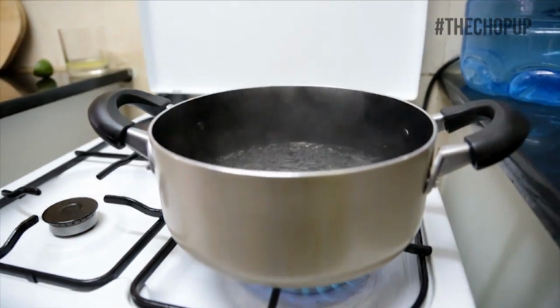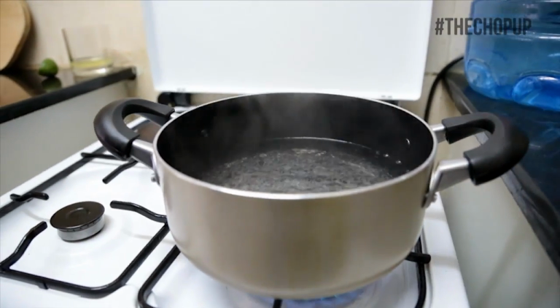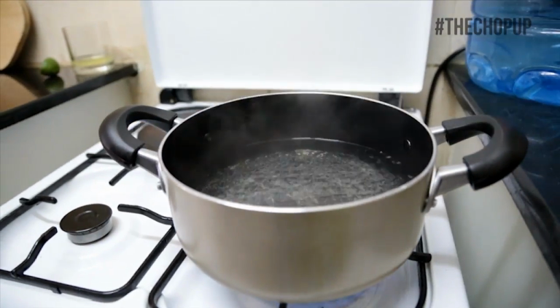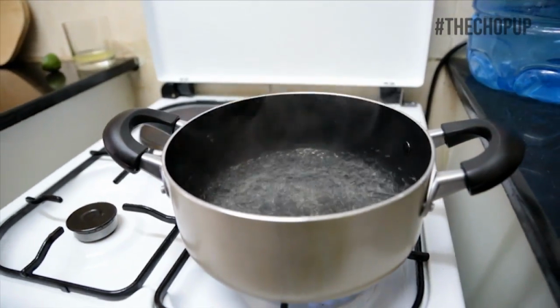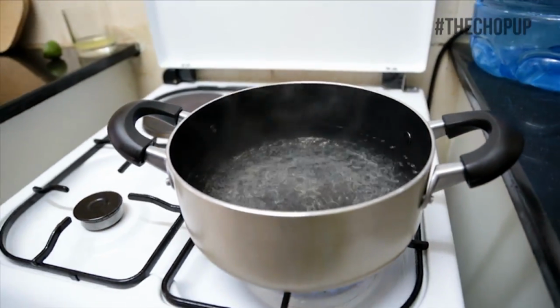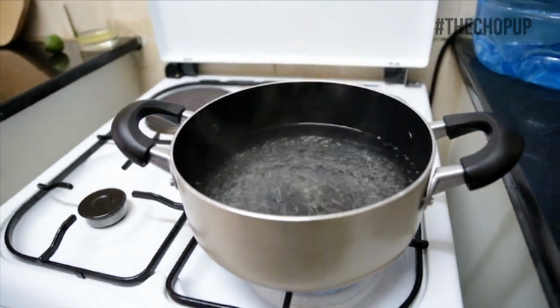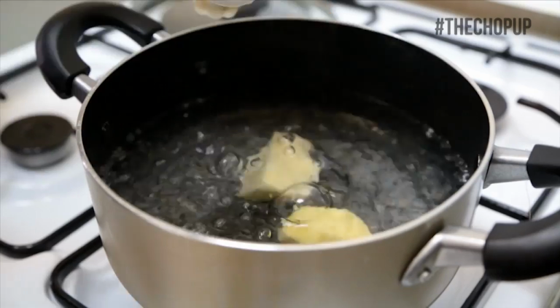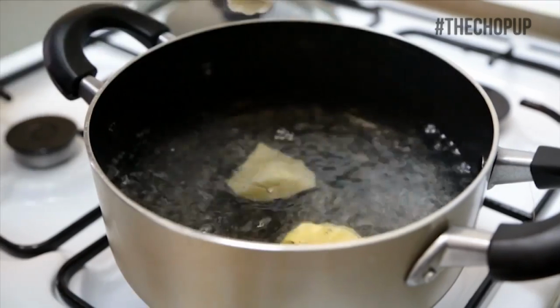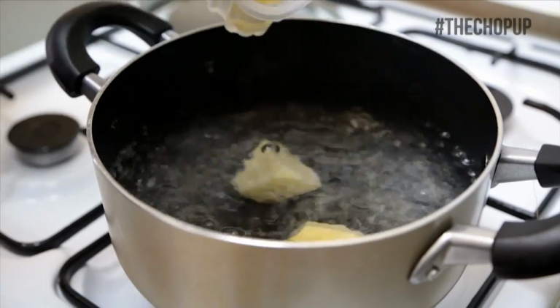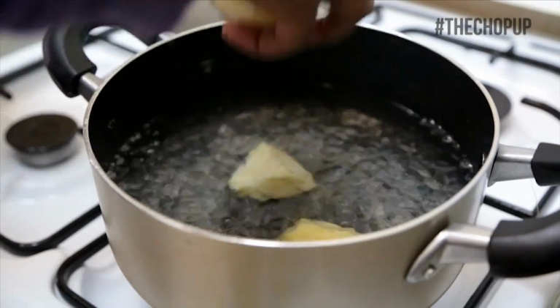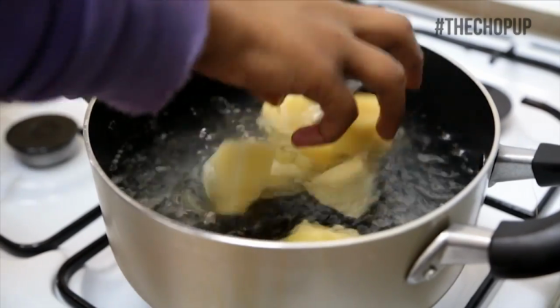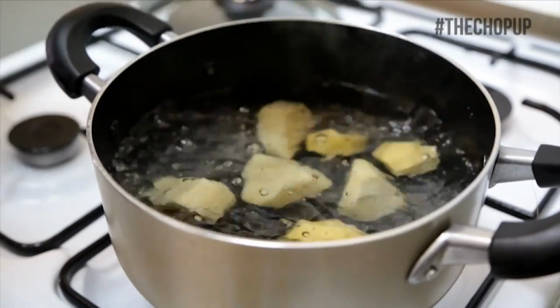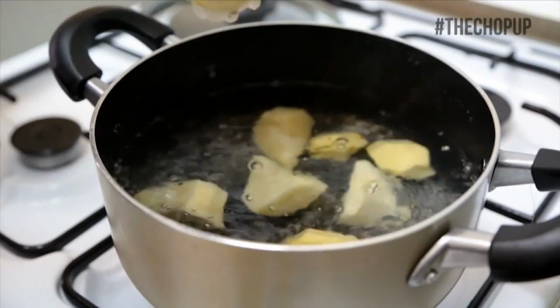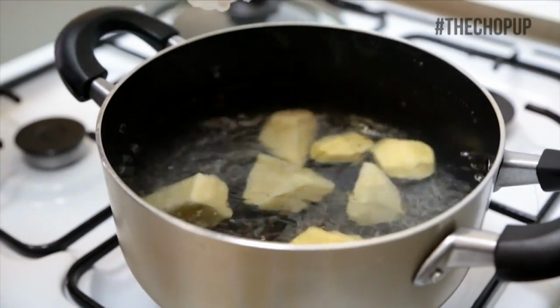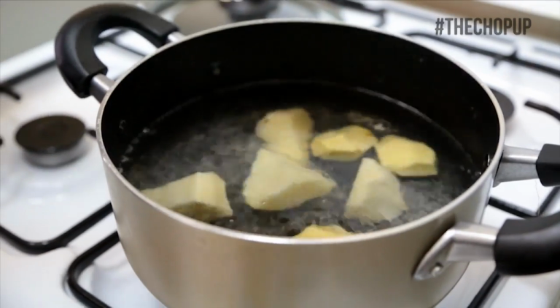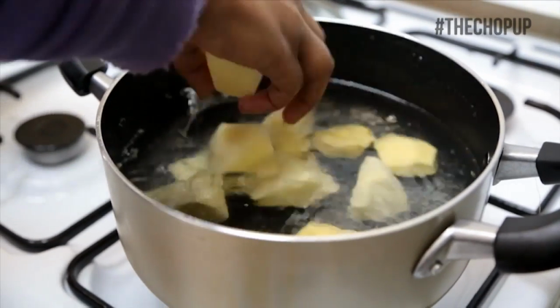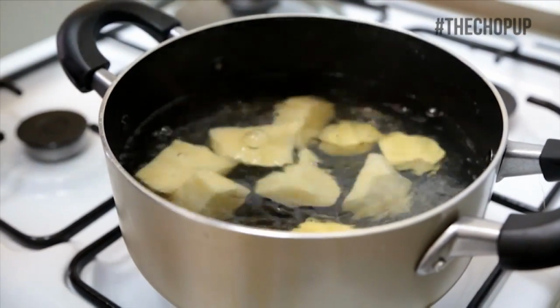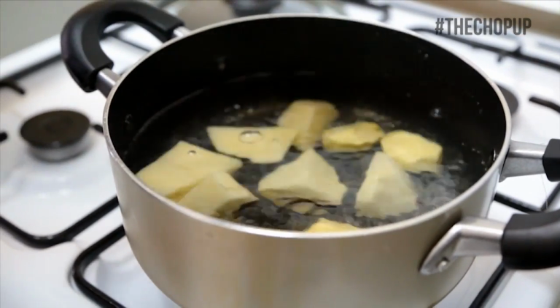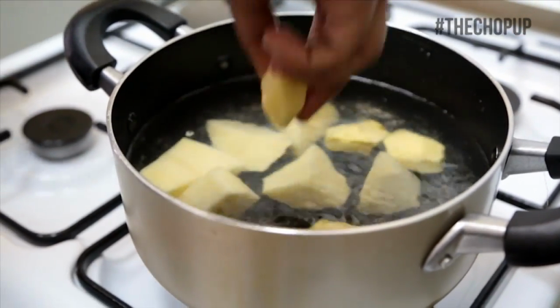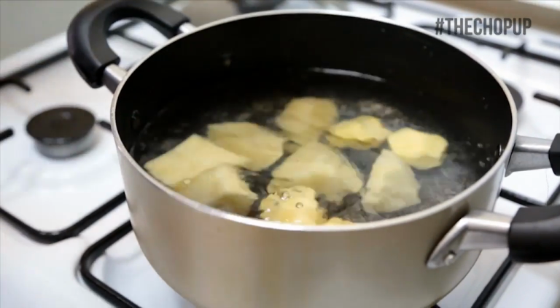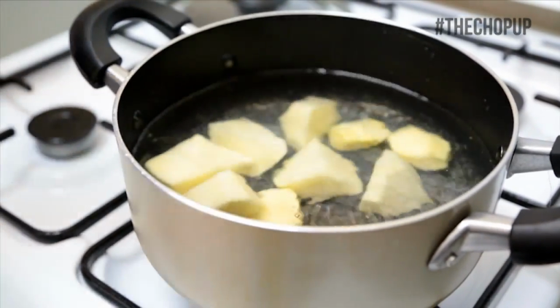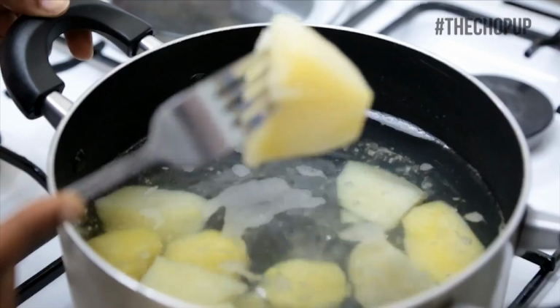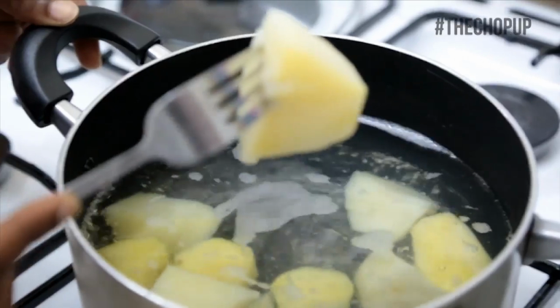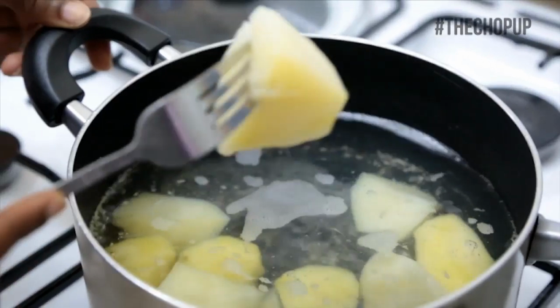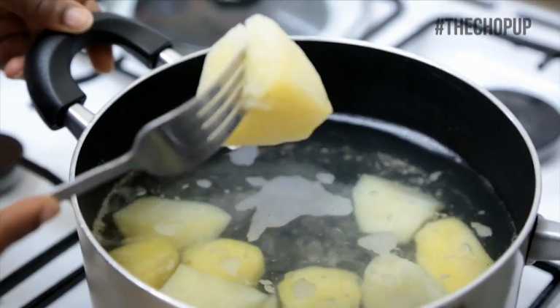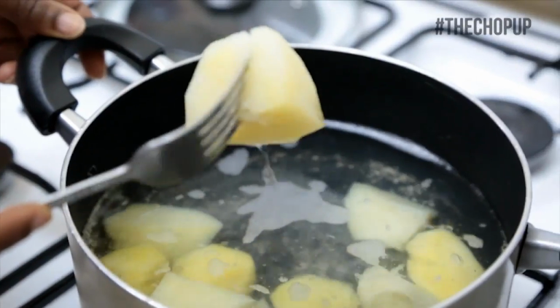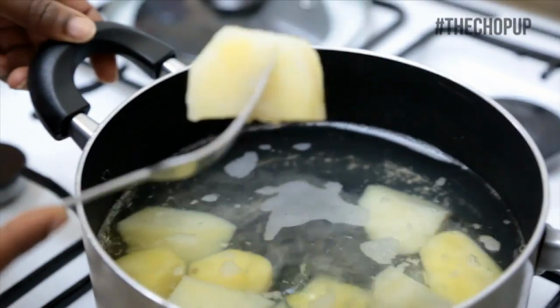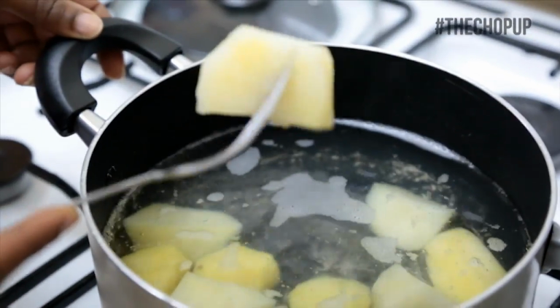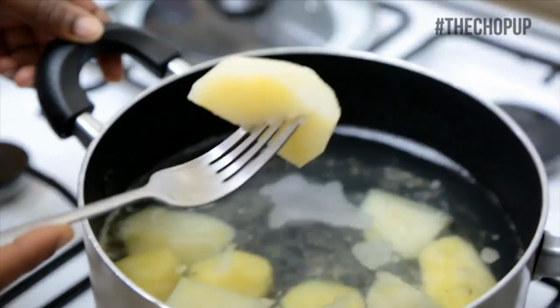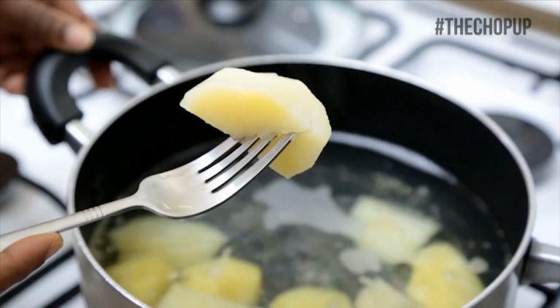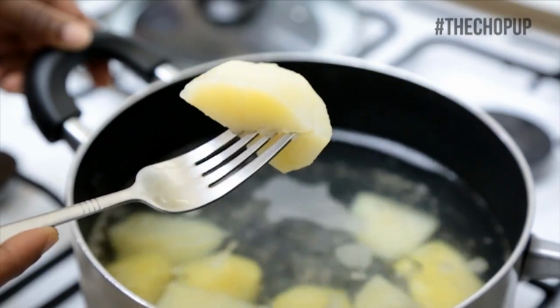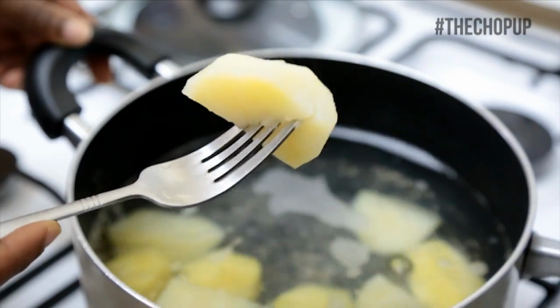Bring a pot with water to boil then place your potatoes in your water to boil until tender.